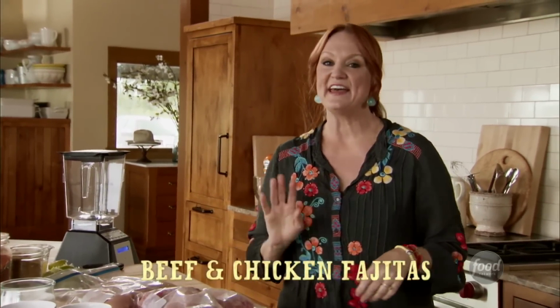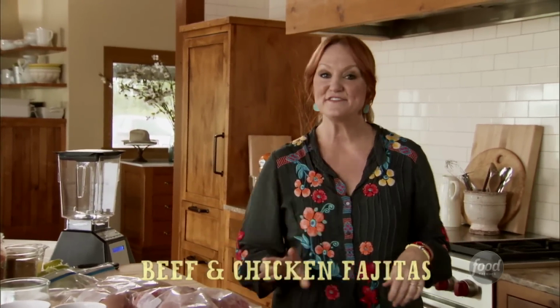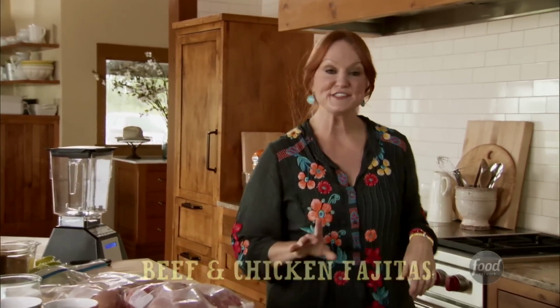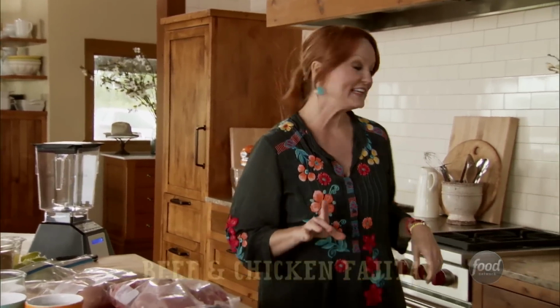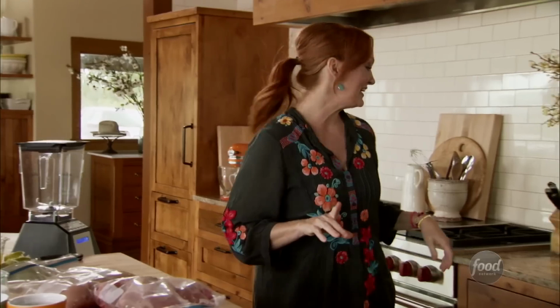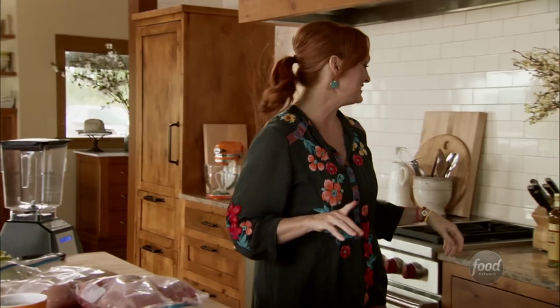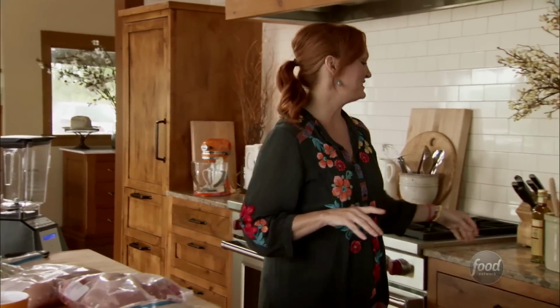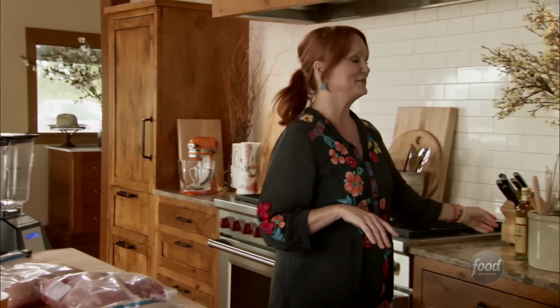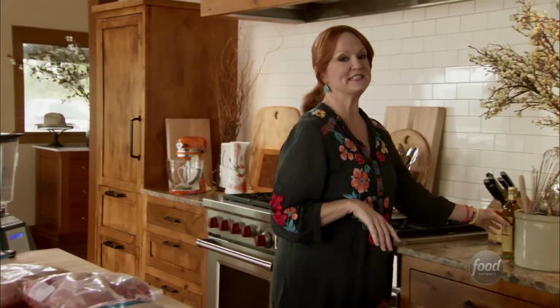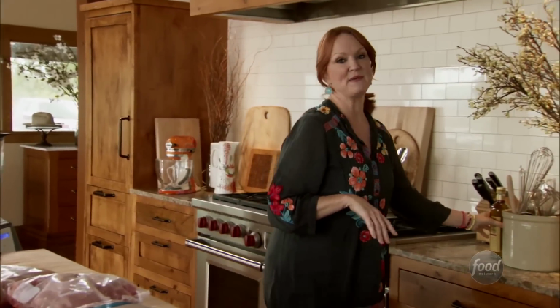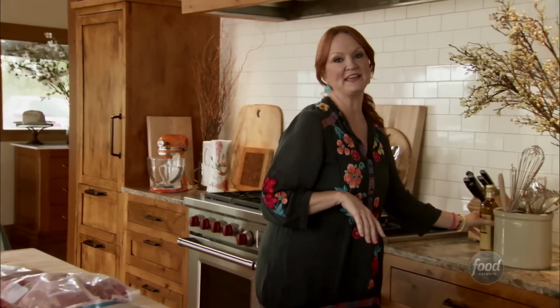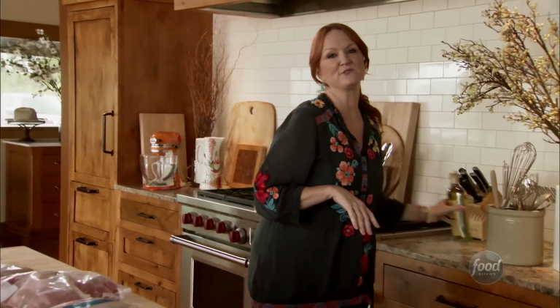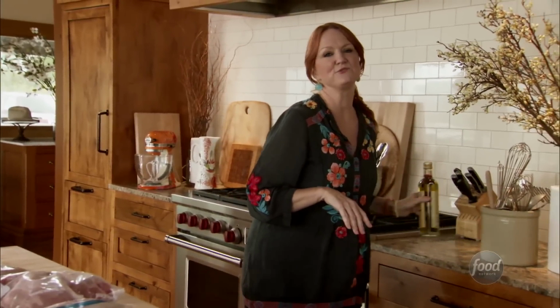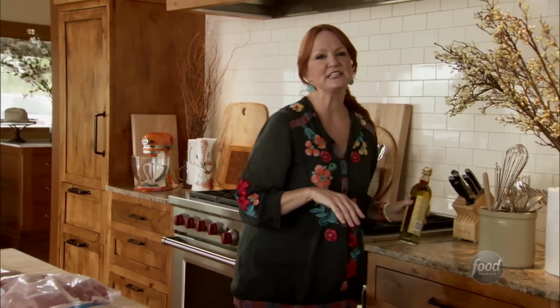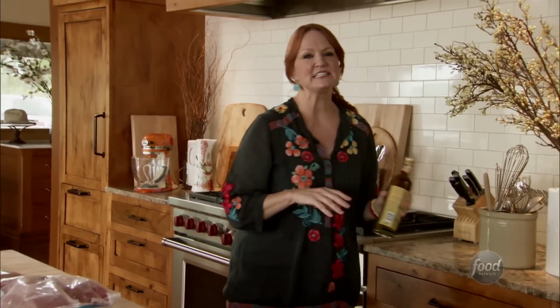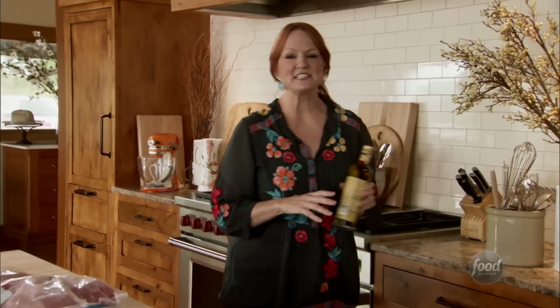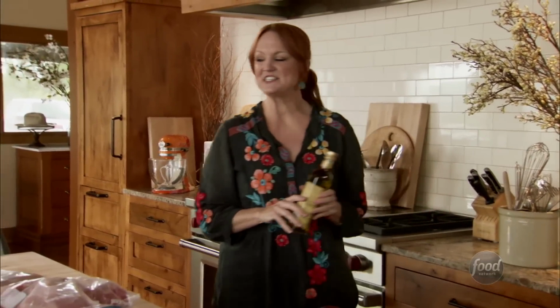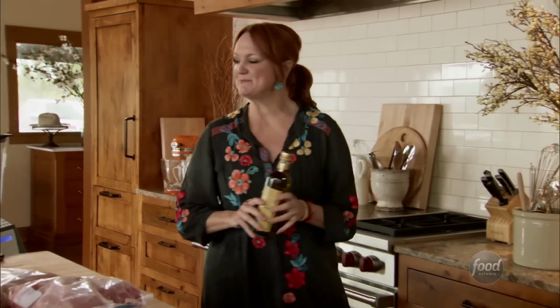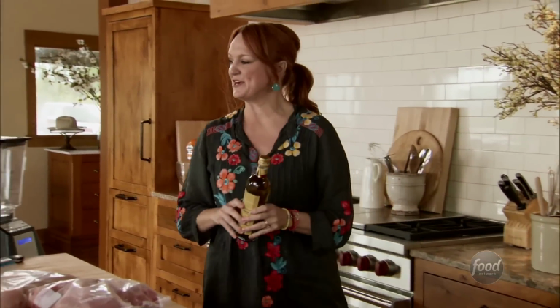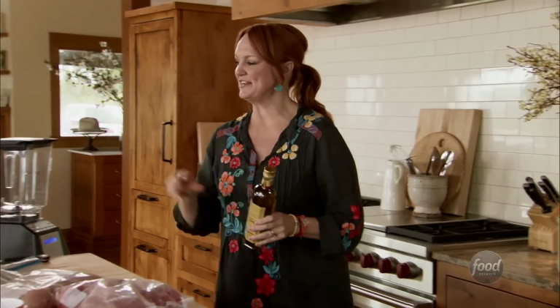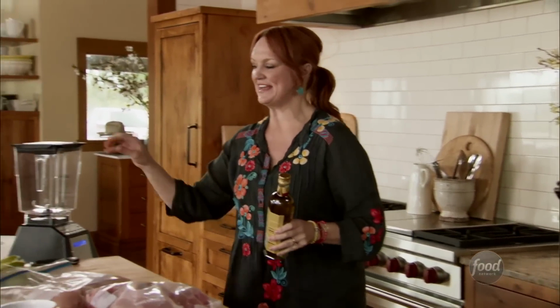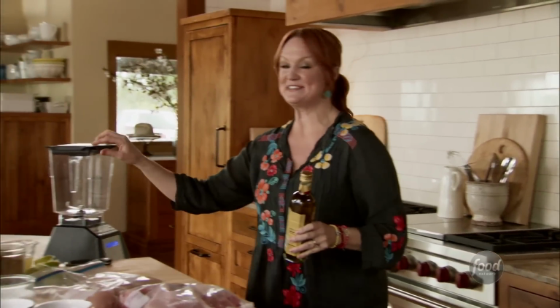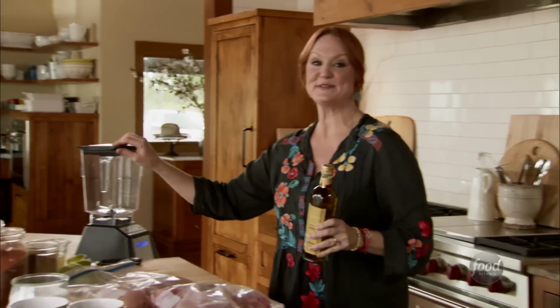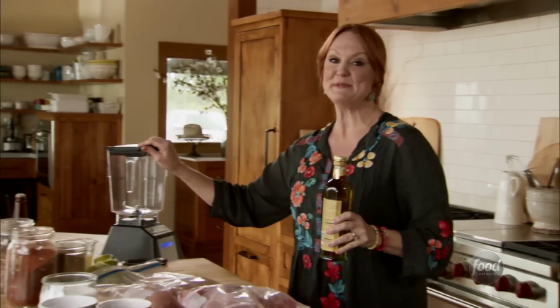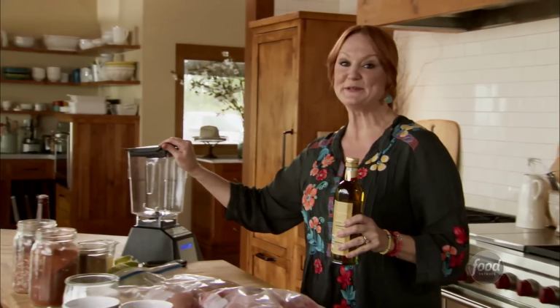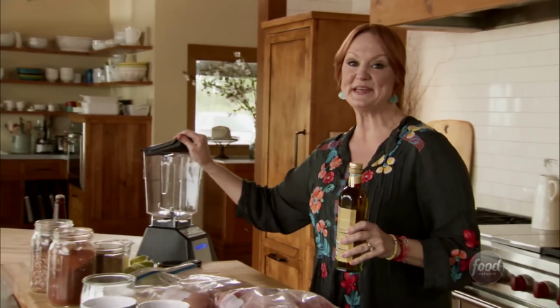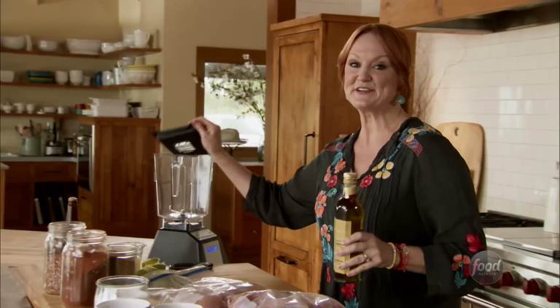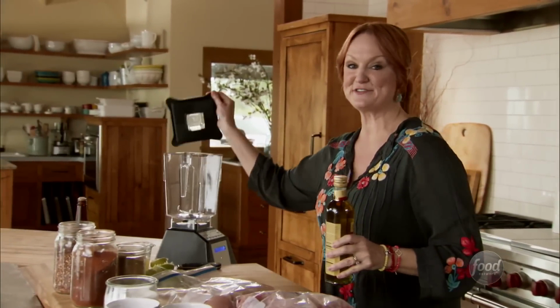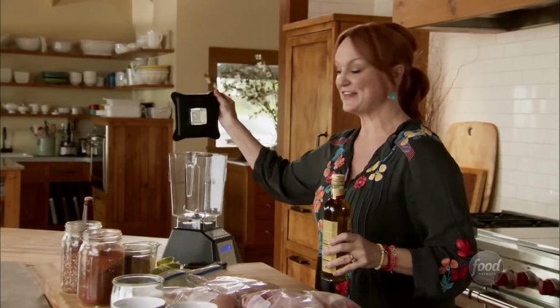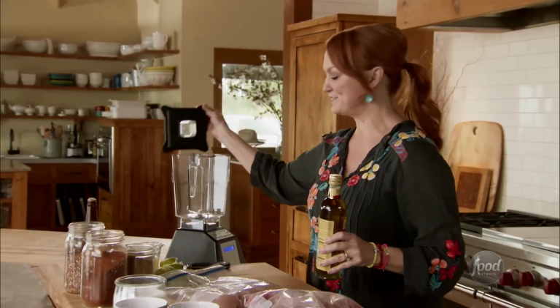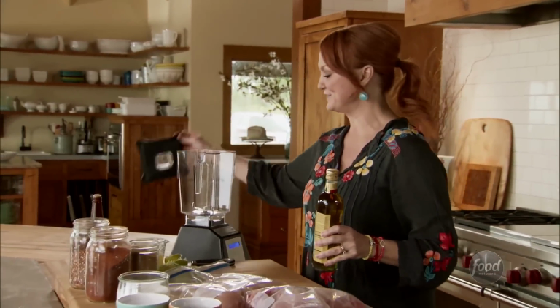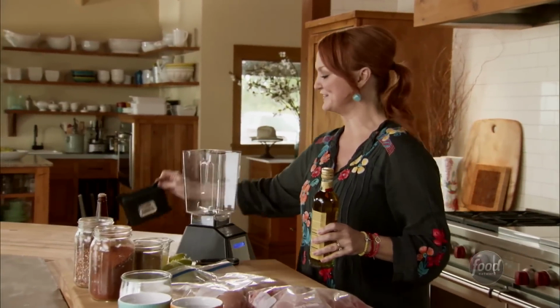The first thing I need to do is make a really delicious marinade so the meat will be extra flavorful.